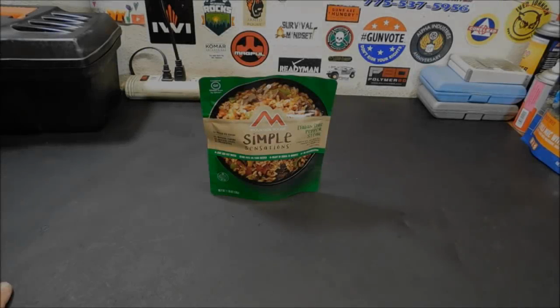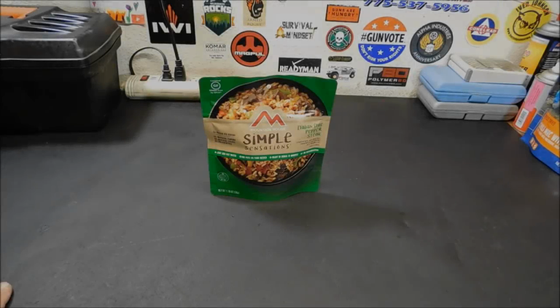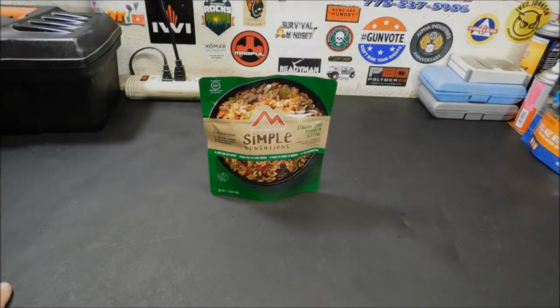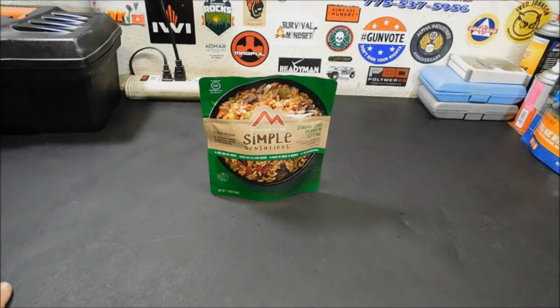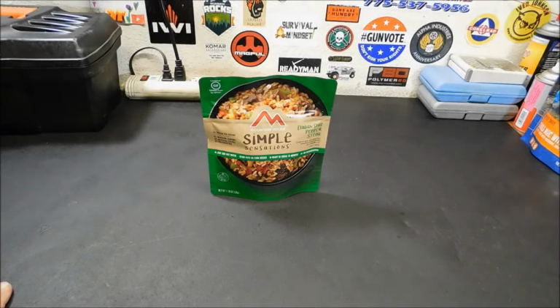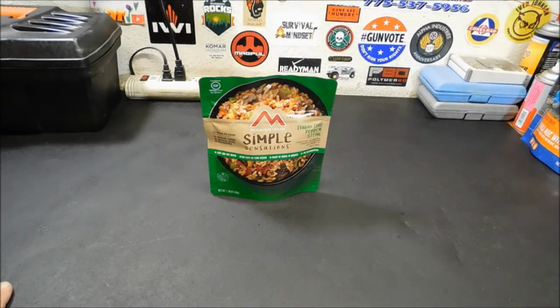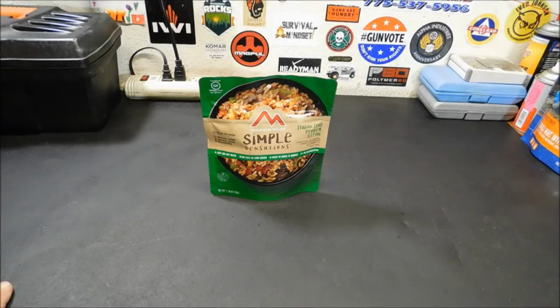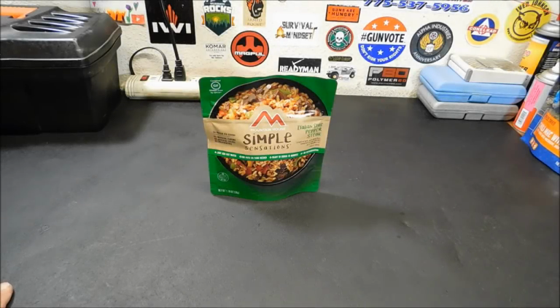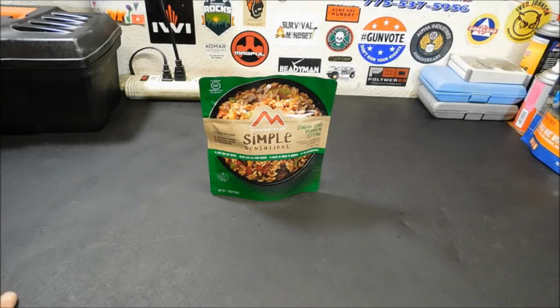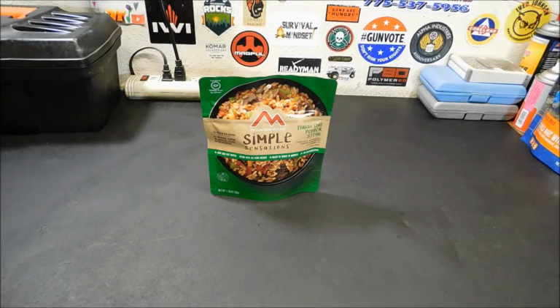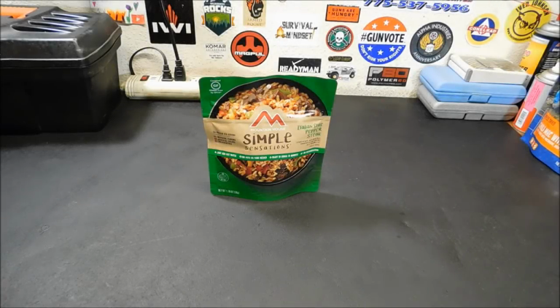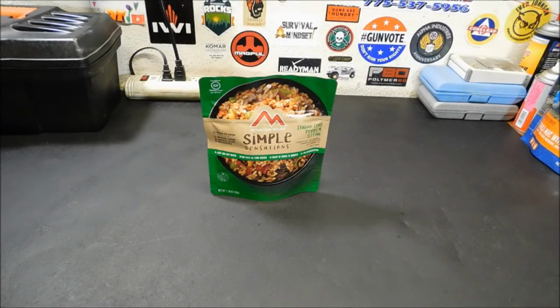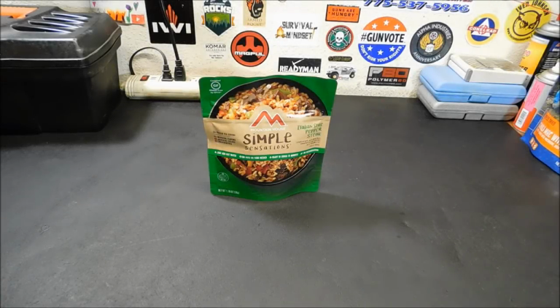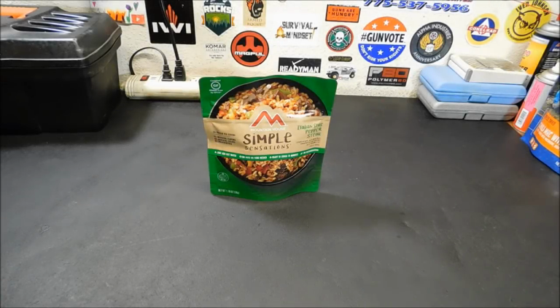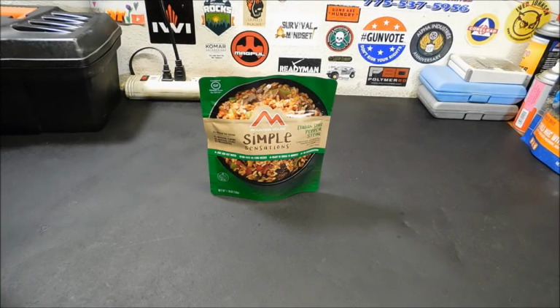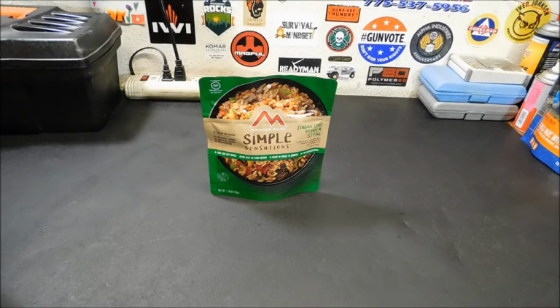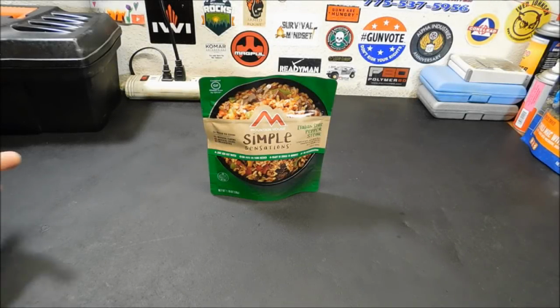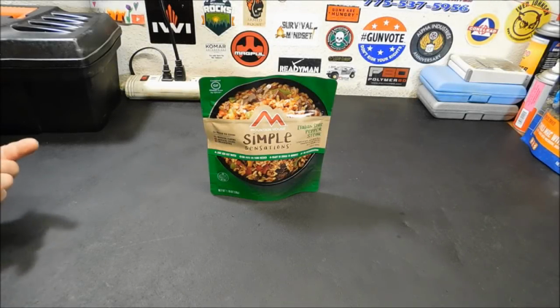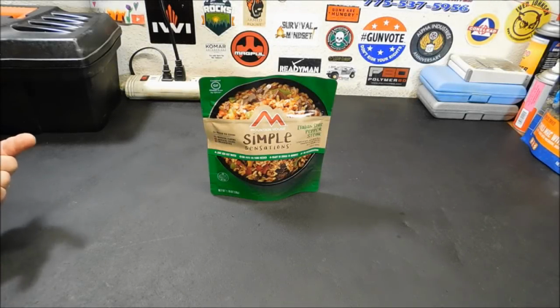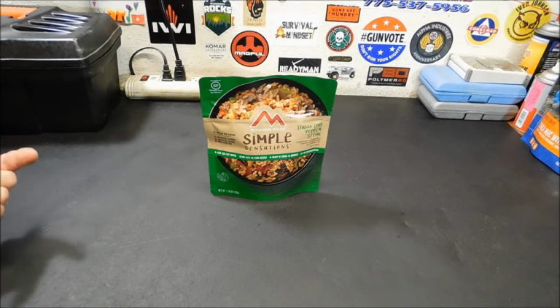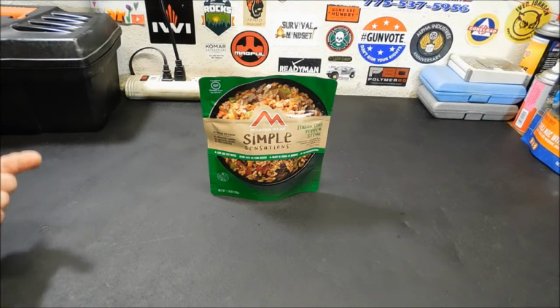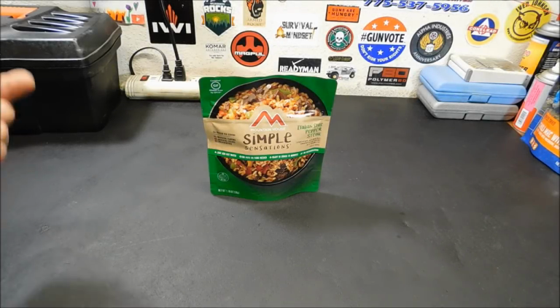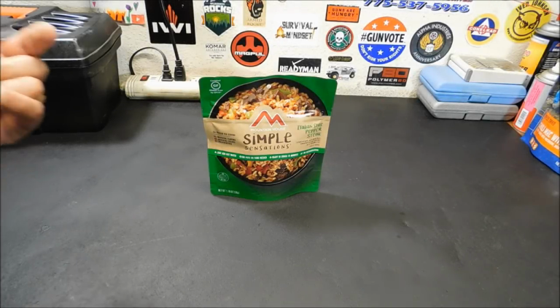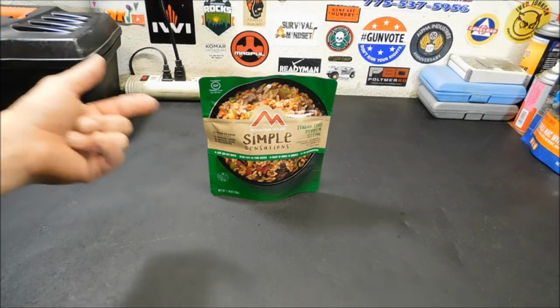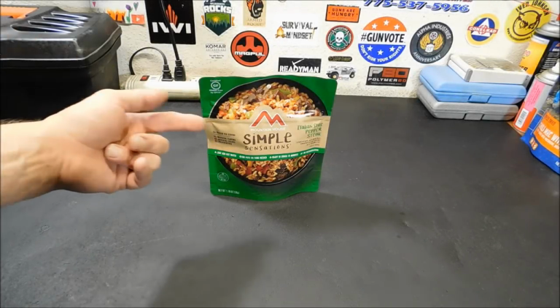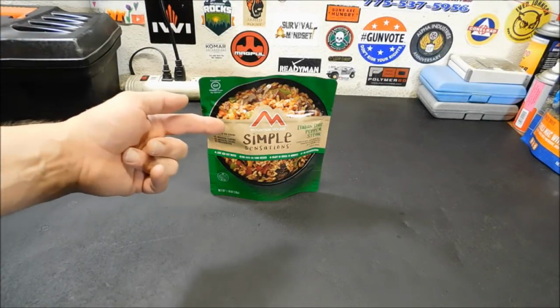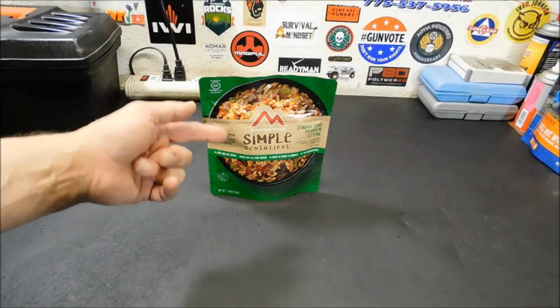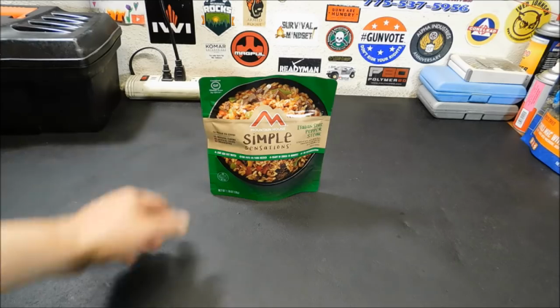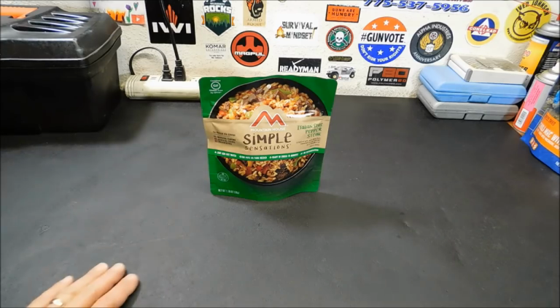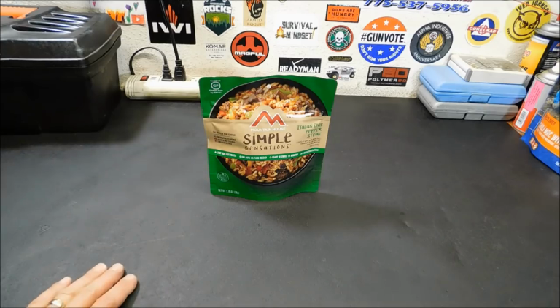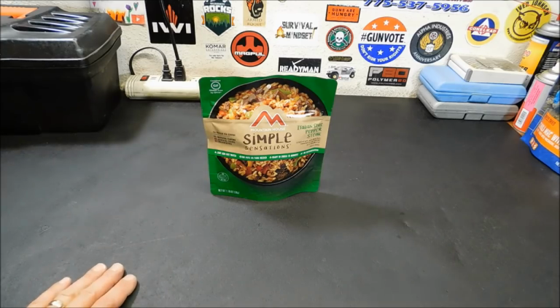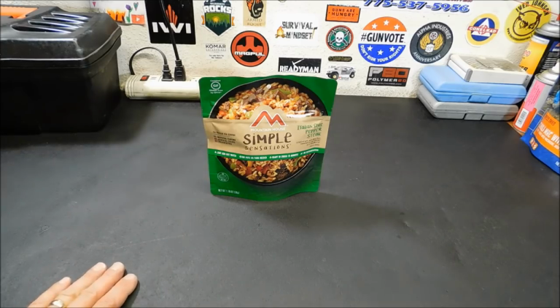Hey everybody, got a new product for you today, new from Mountain House. These are the Simple Sensation meals.